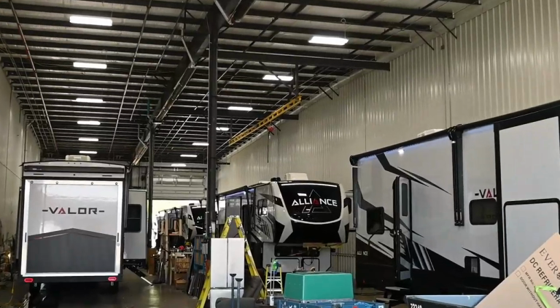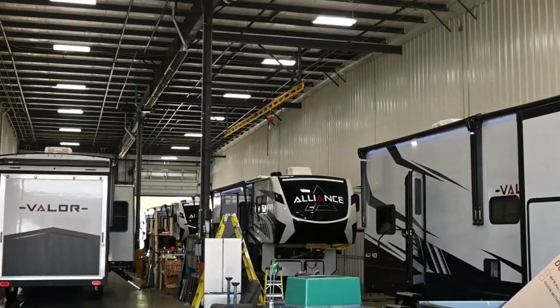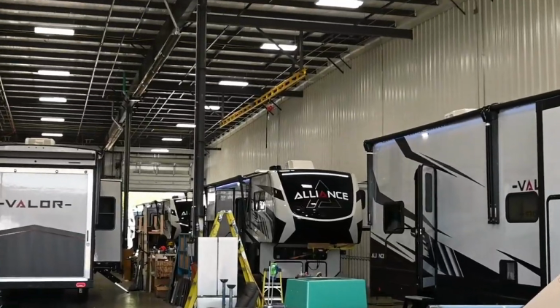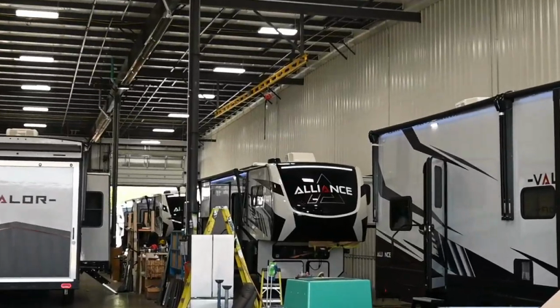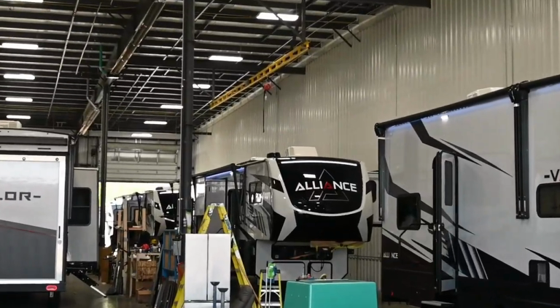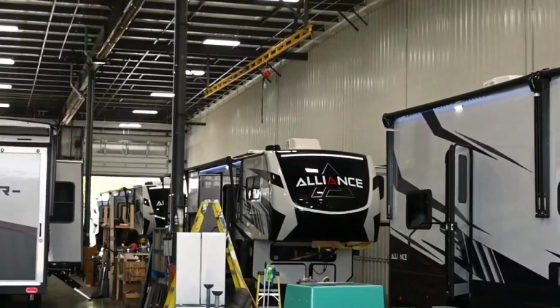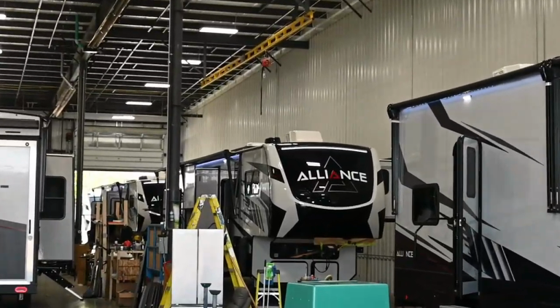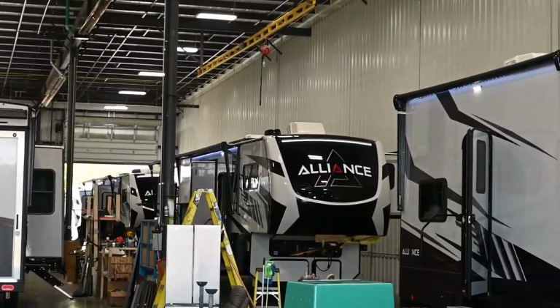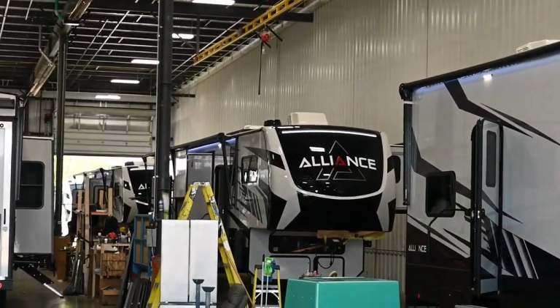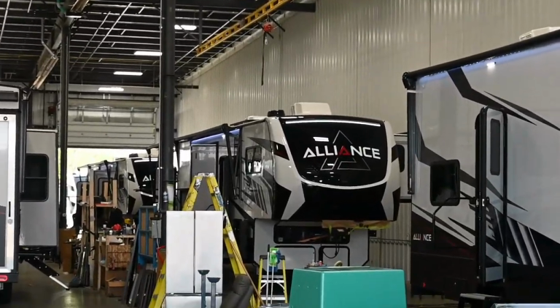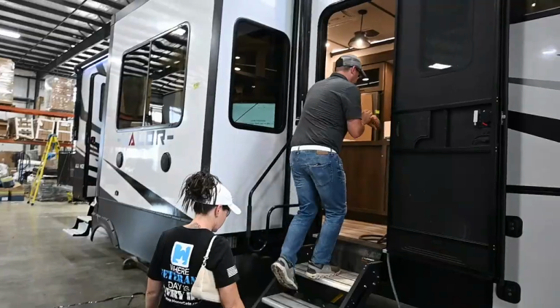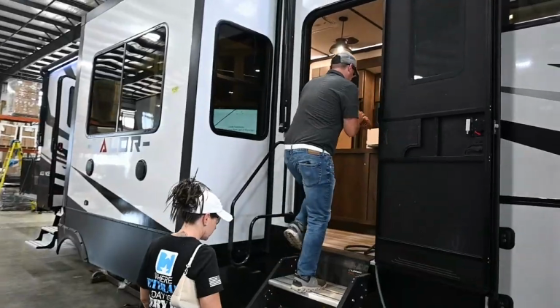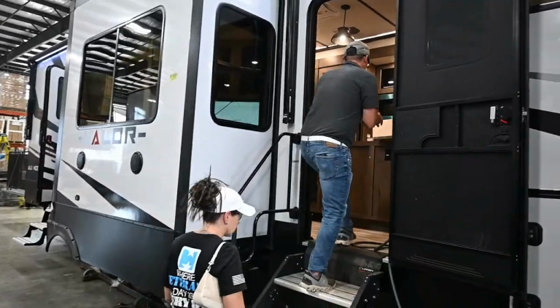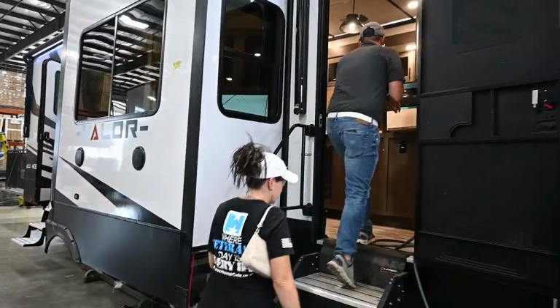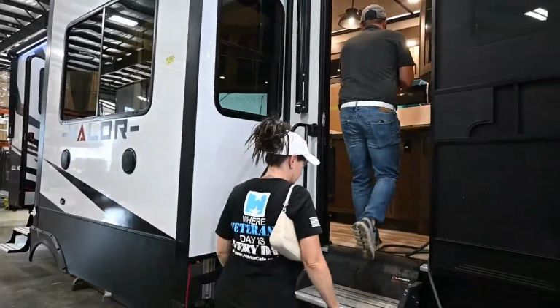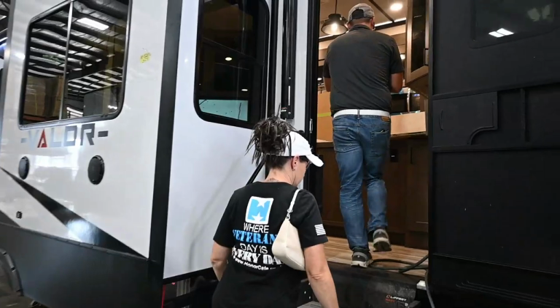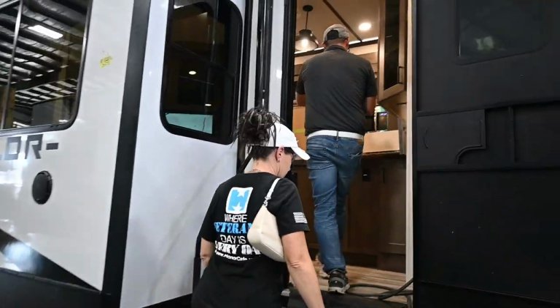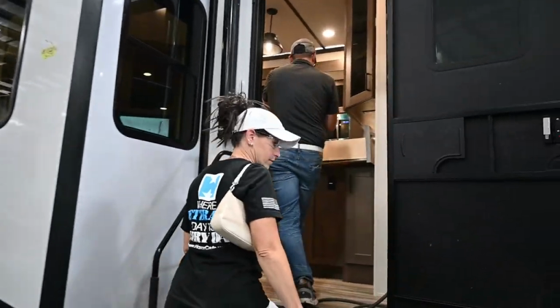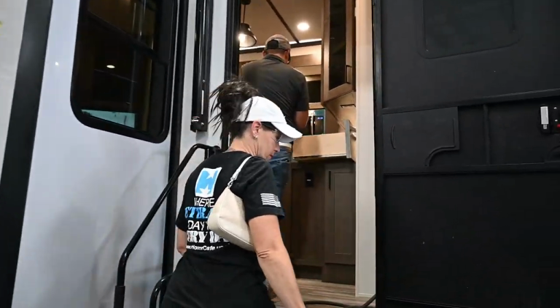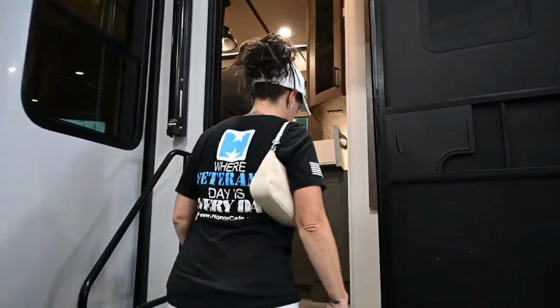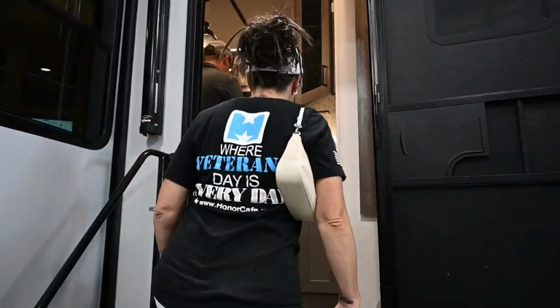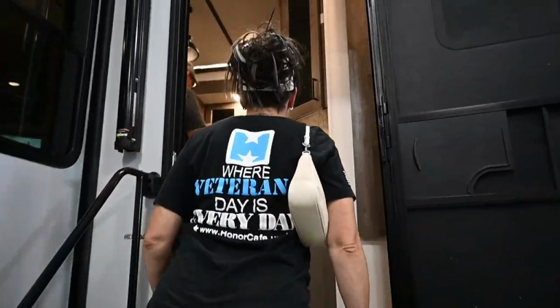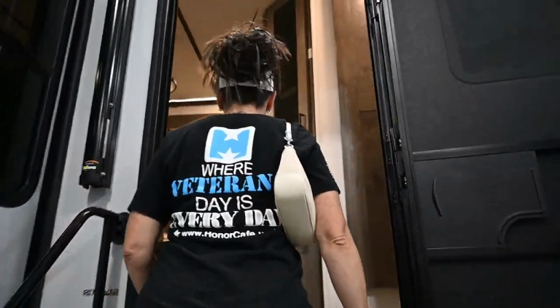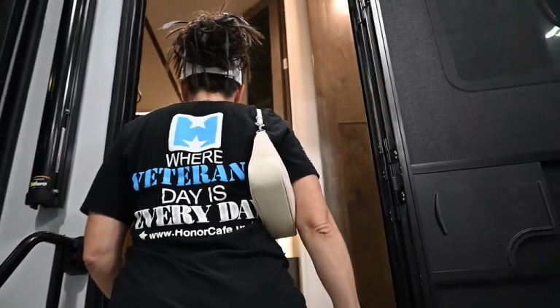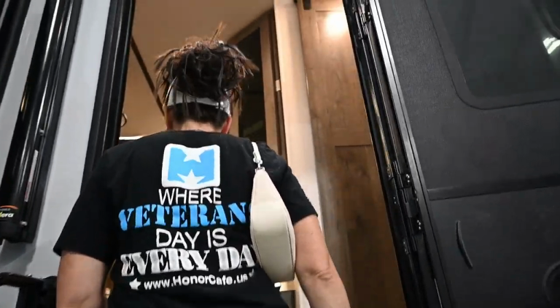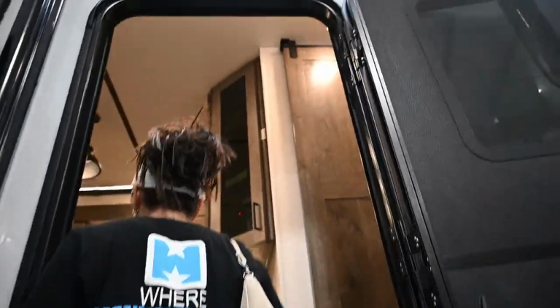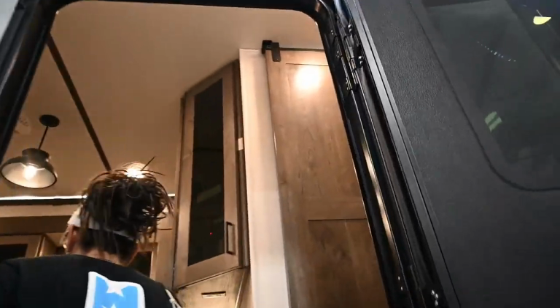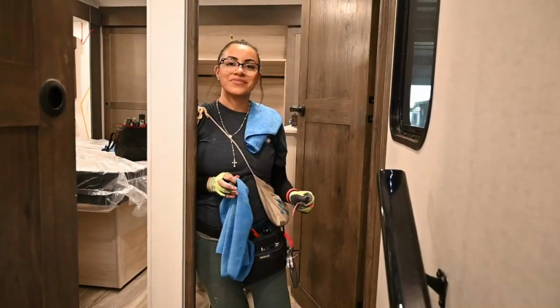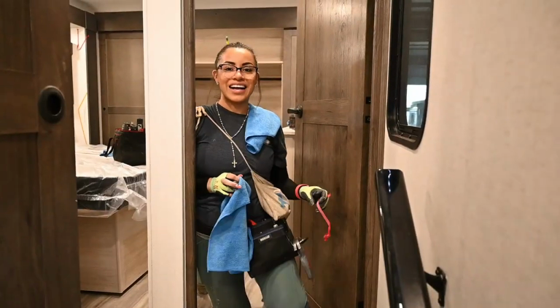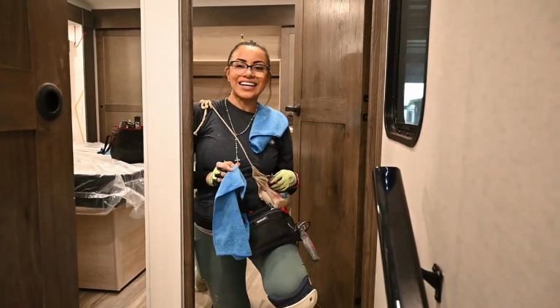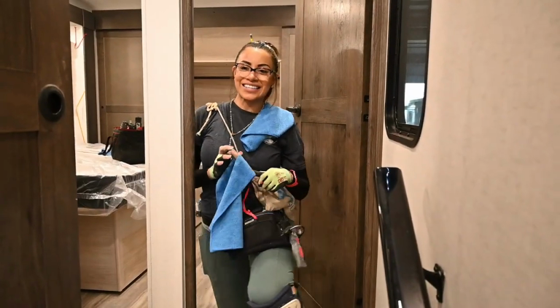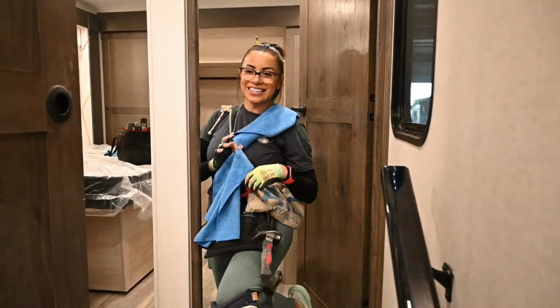The final step of the process is the PDI — the Pre-Delivery Inspection. This is where the final cleaning is done, finishing touches are applied, and quality control inspections take place.